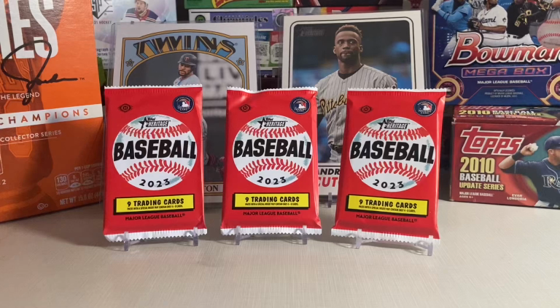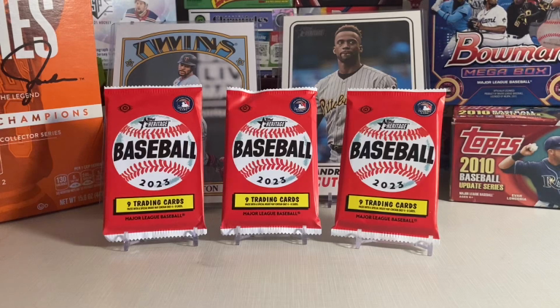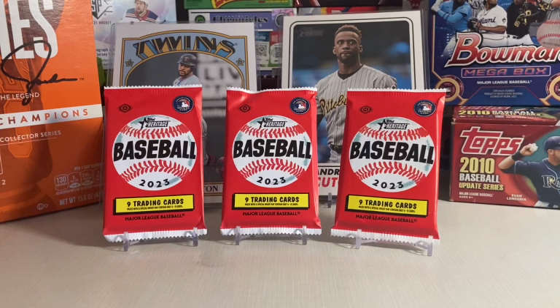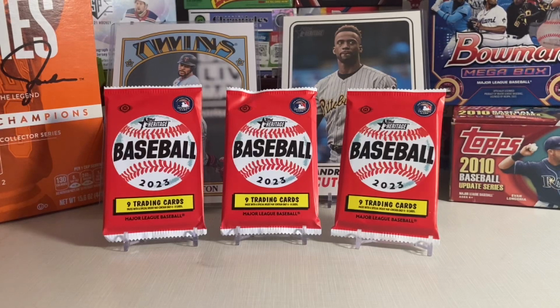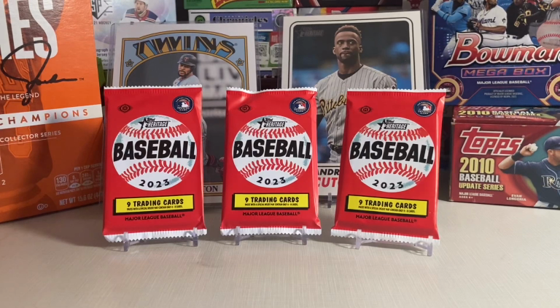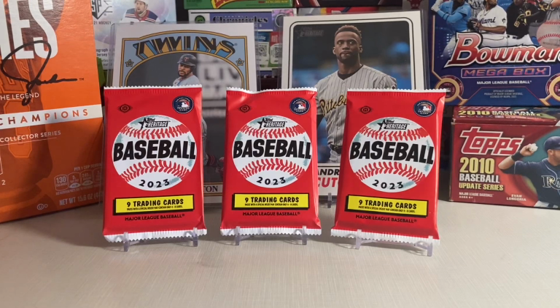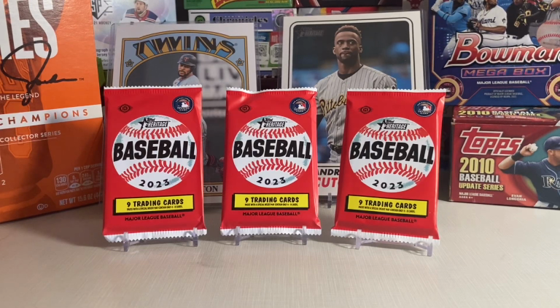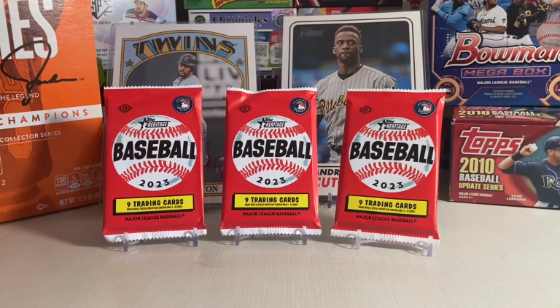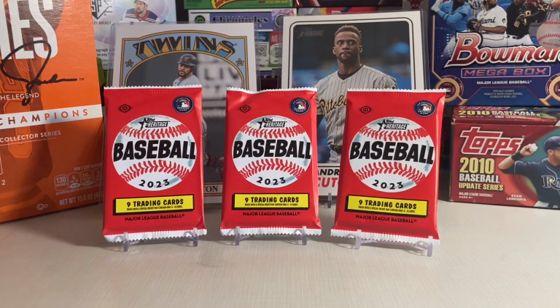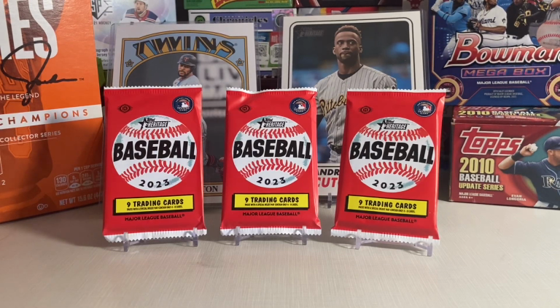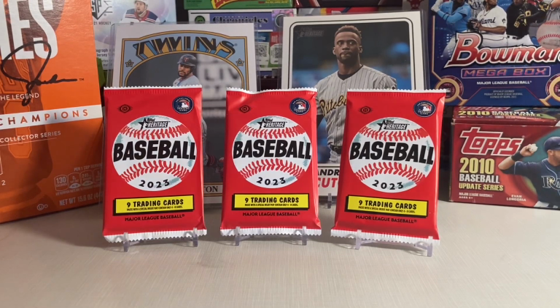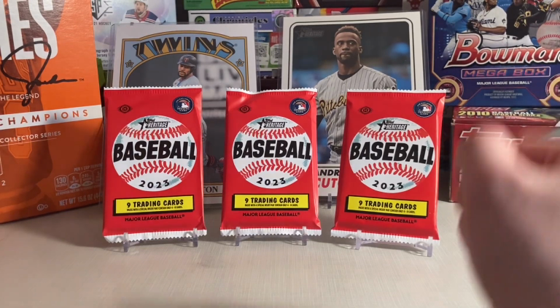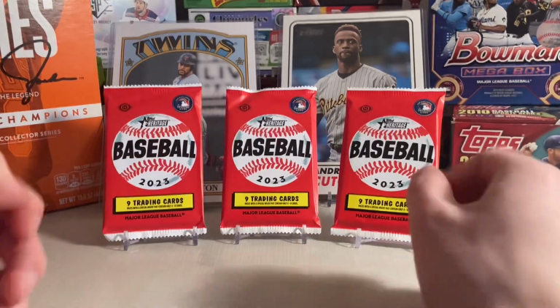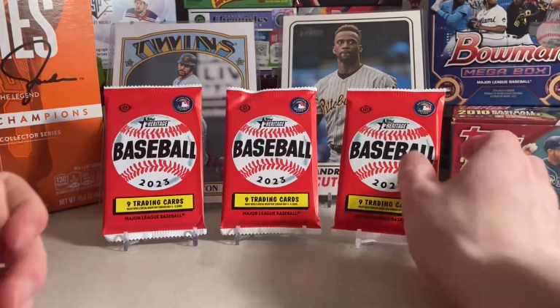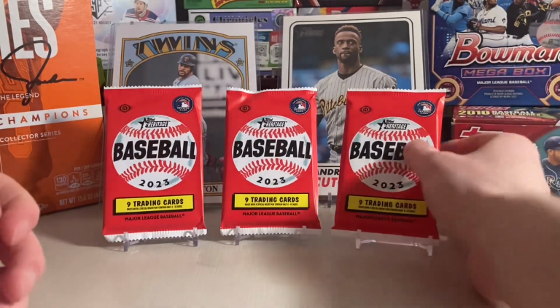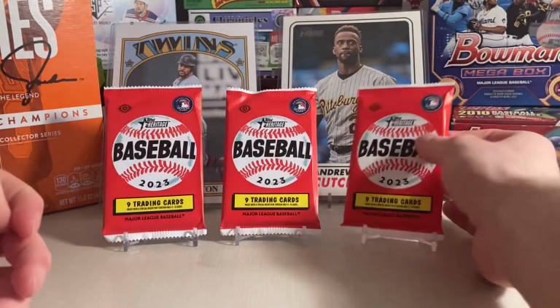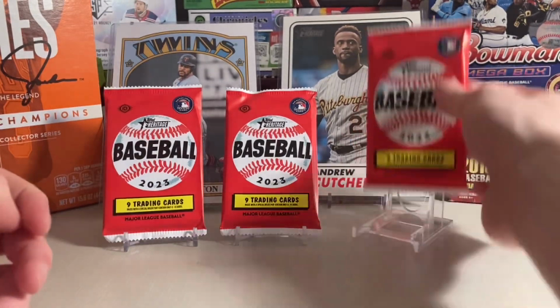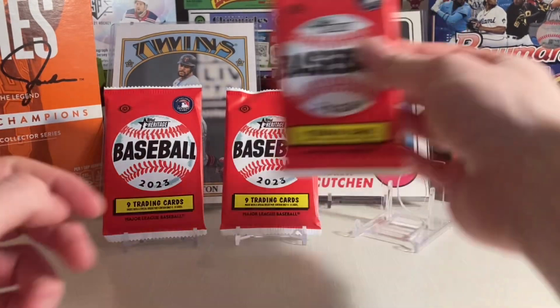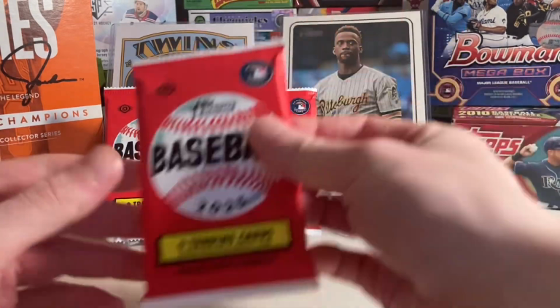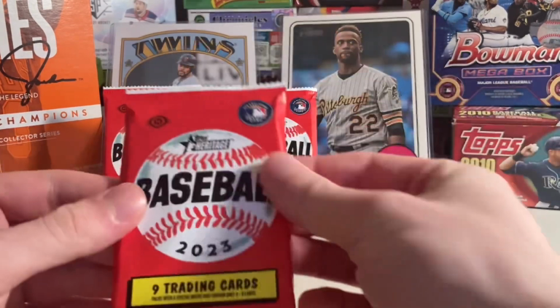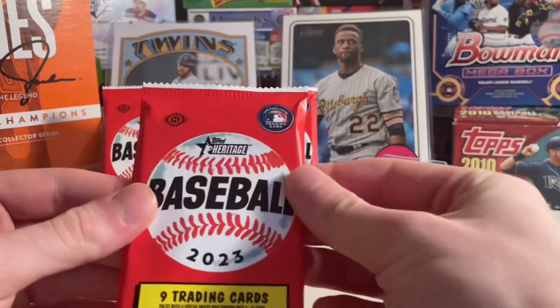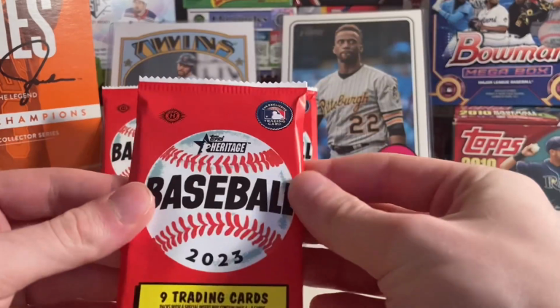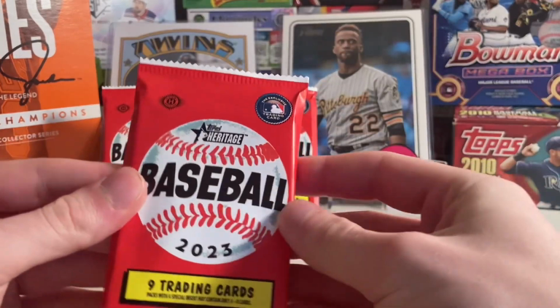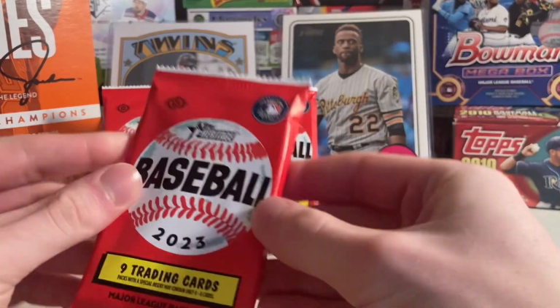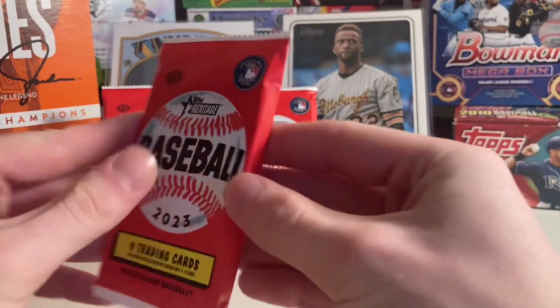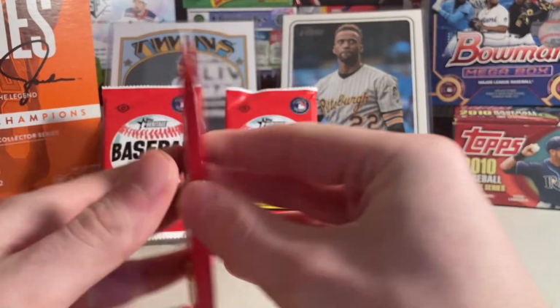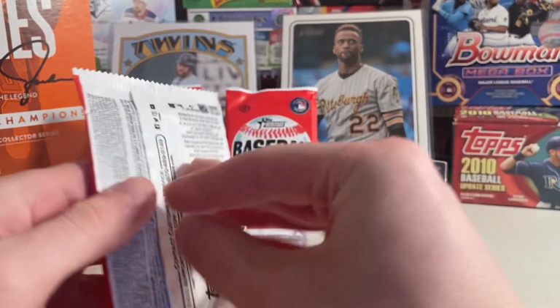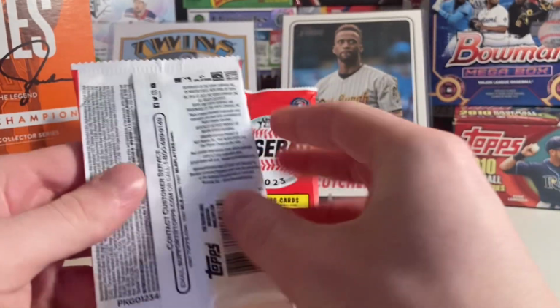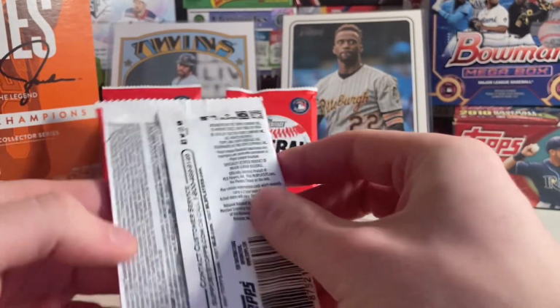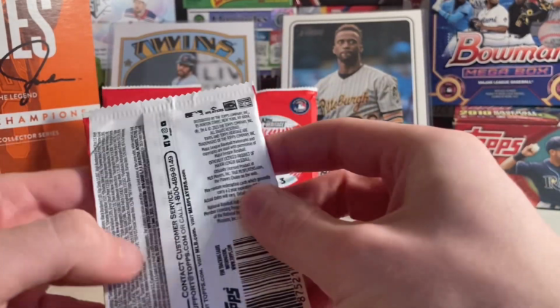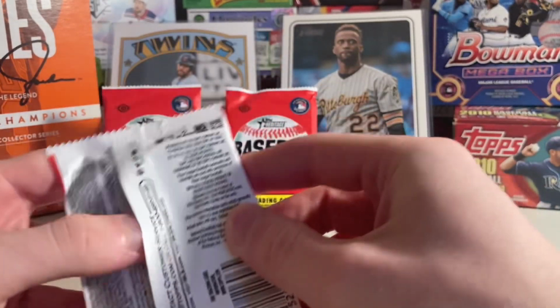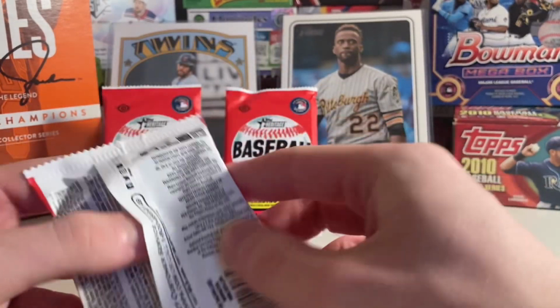Hey everyone, Doc Plum here, and I'm opening three hobby packs of 2023 Topps Heritage Baseball.